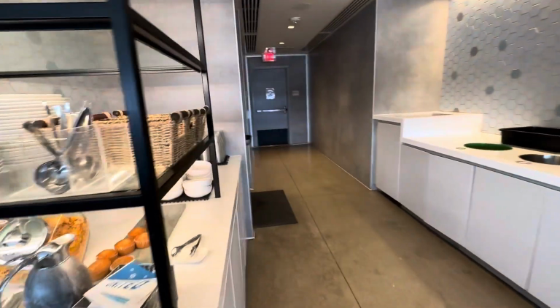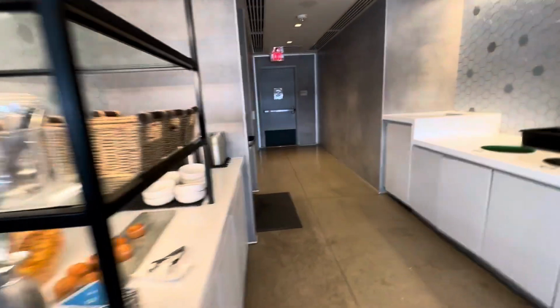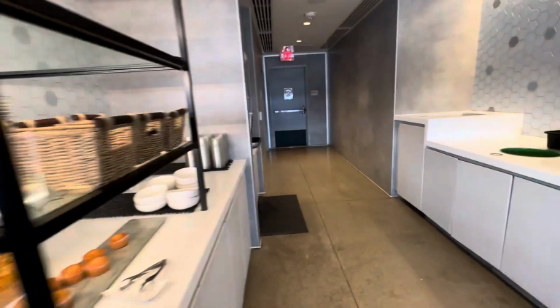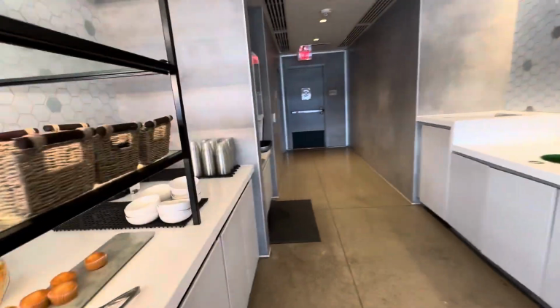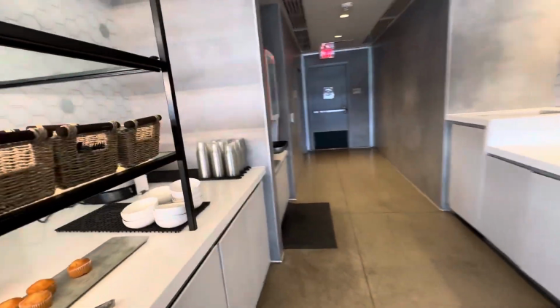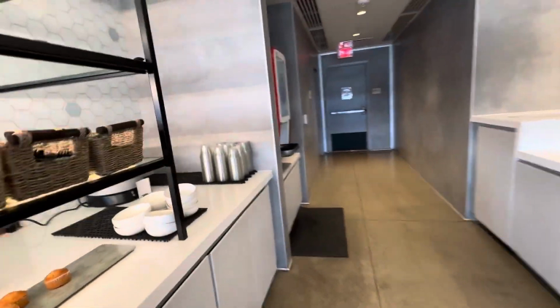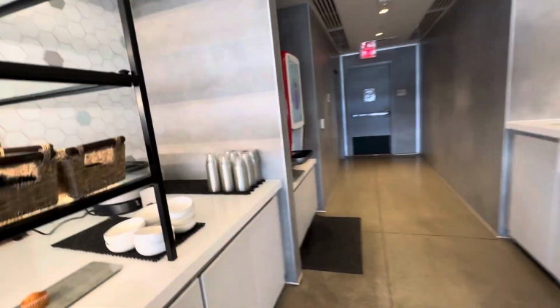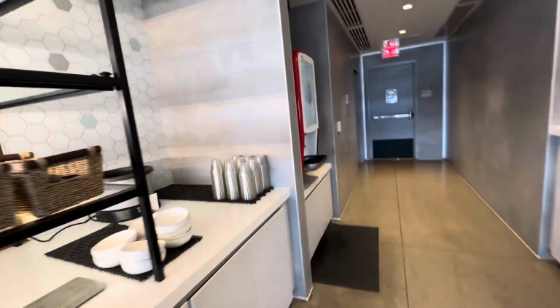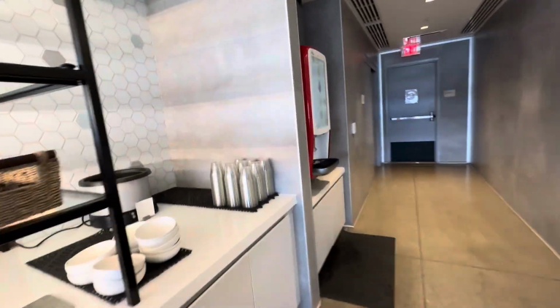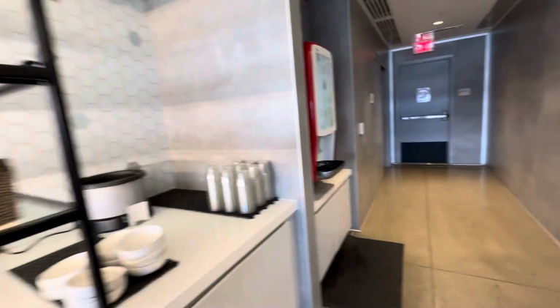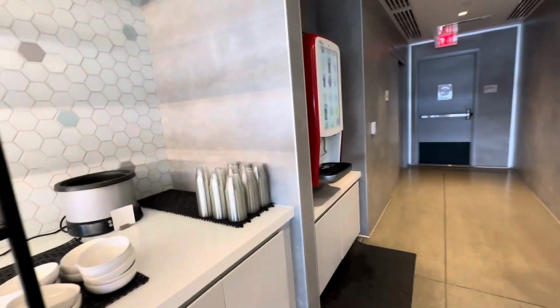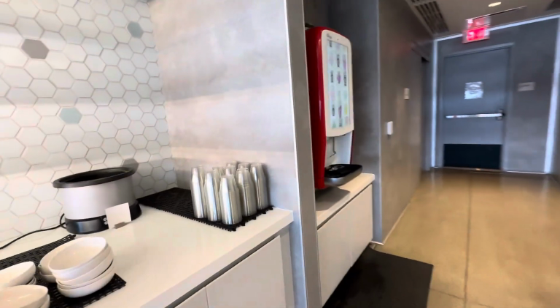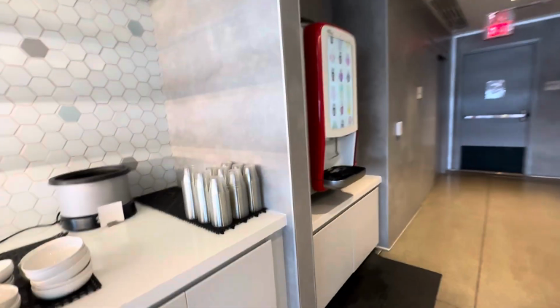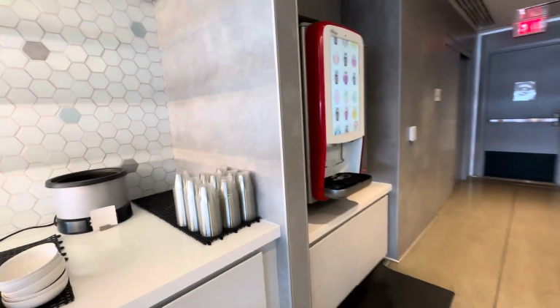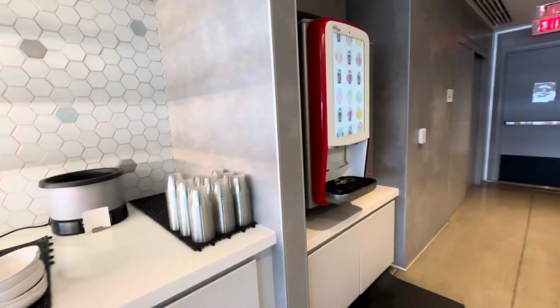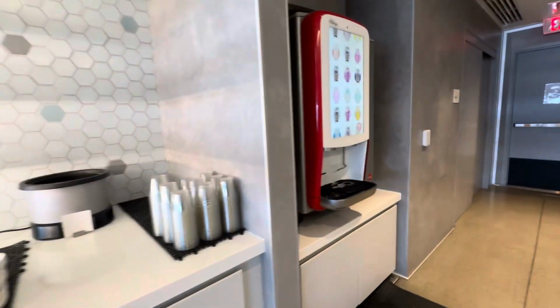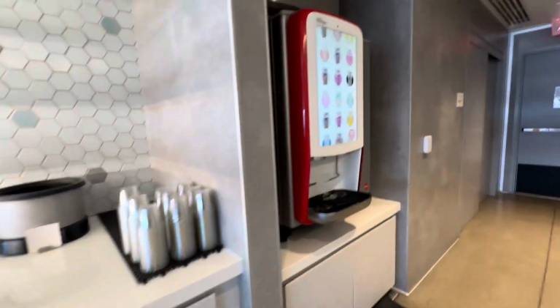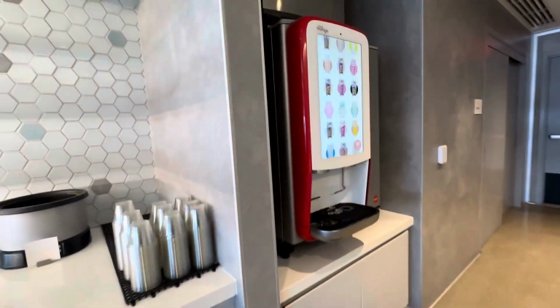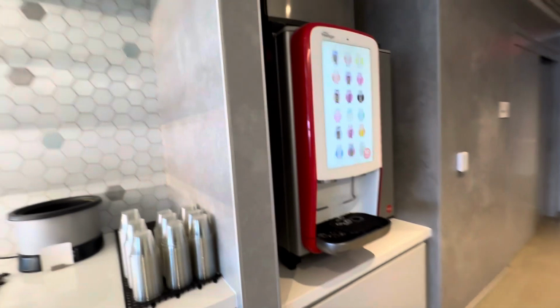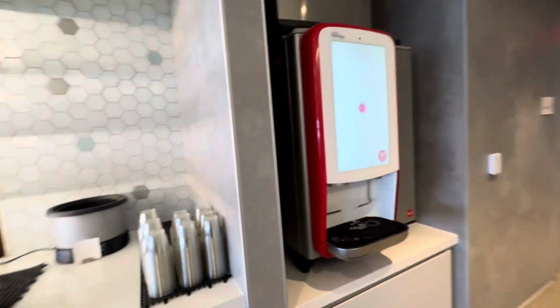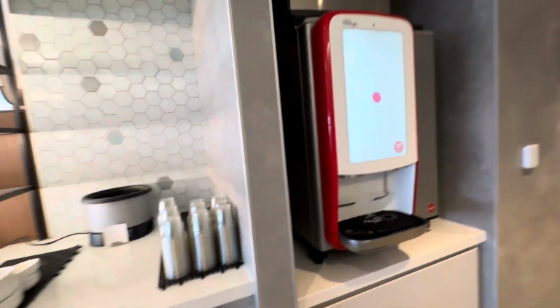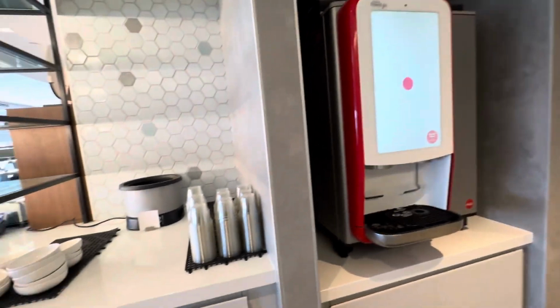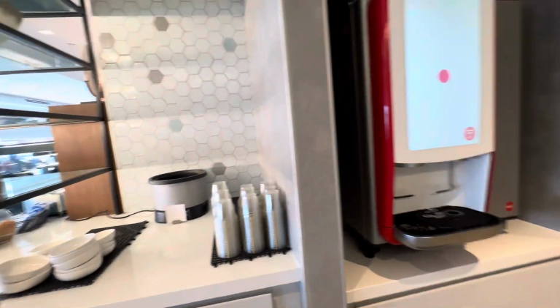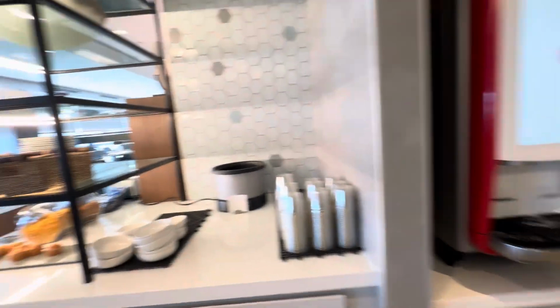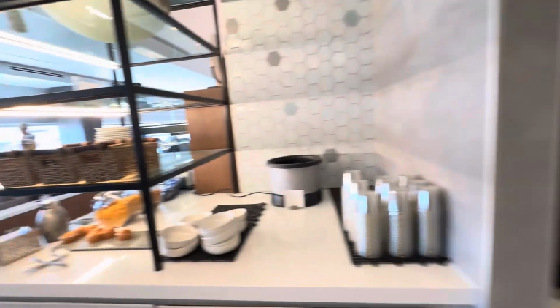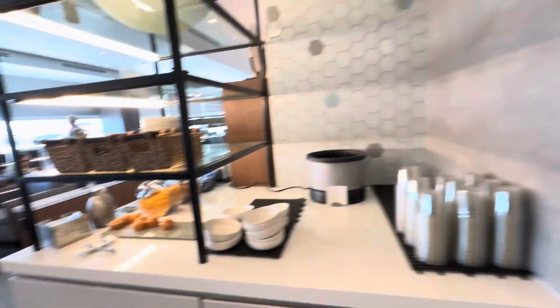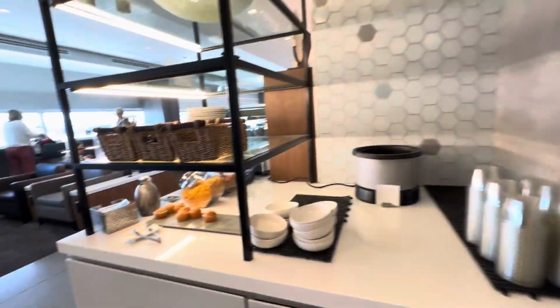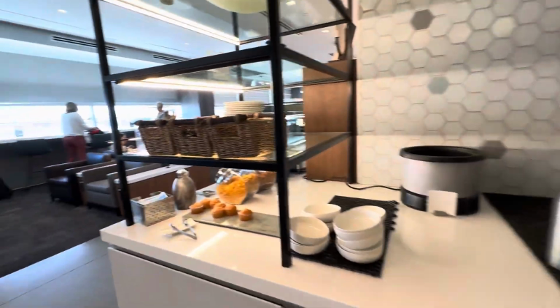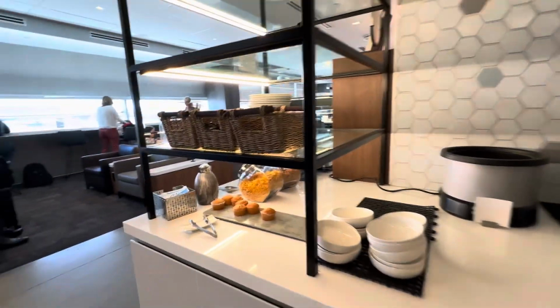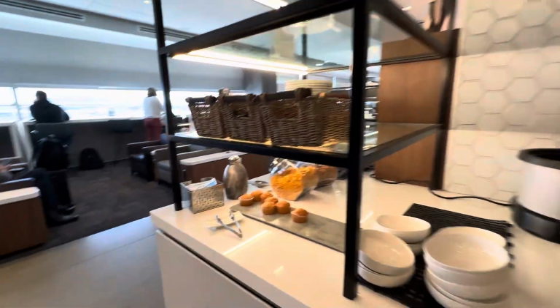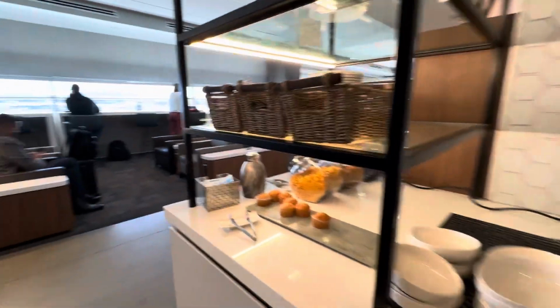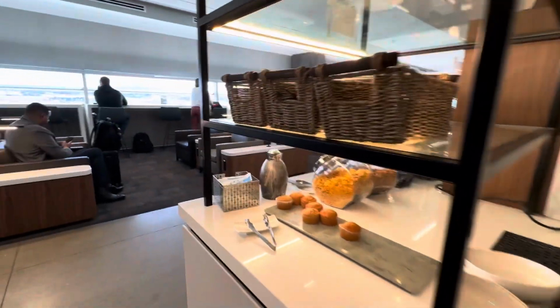Around the corner here you'll find soda and all sorts of other good things.